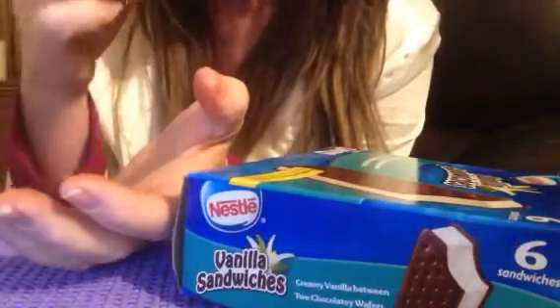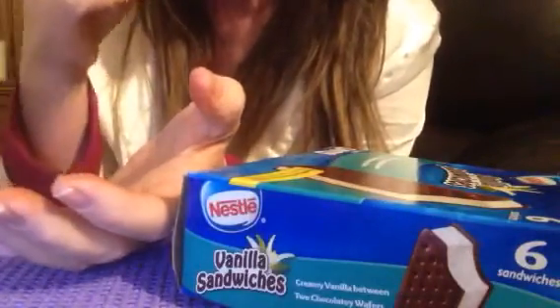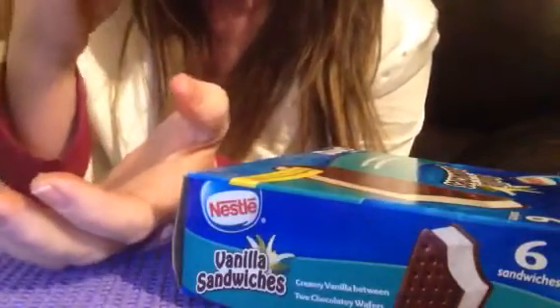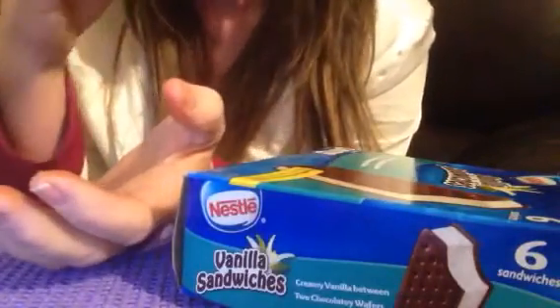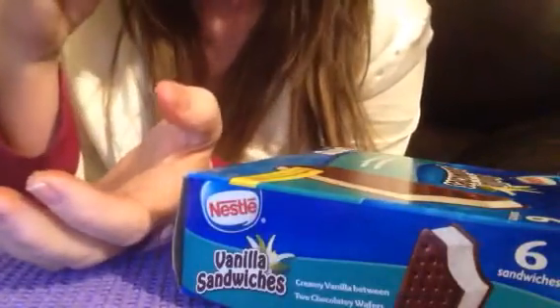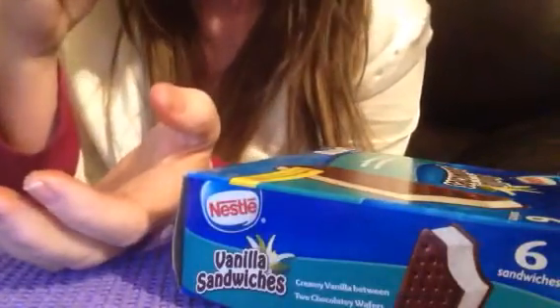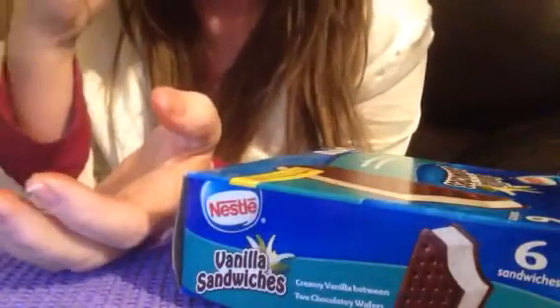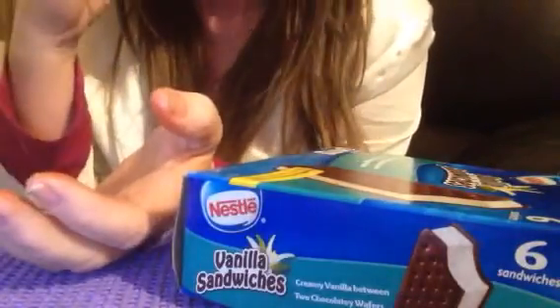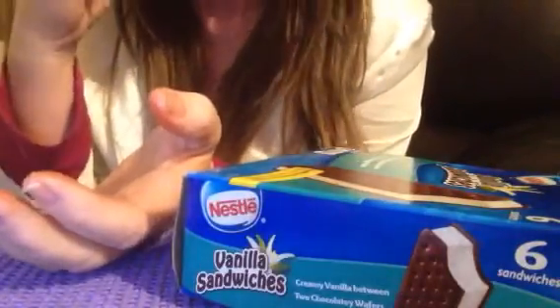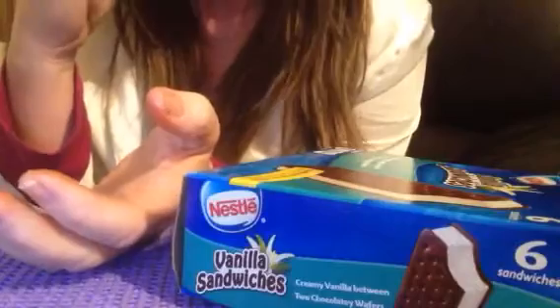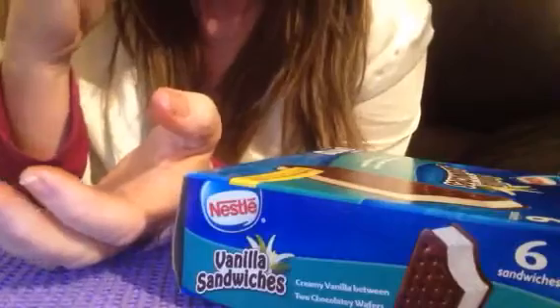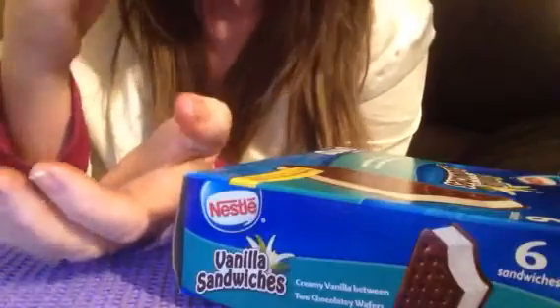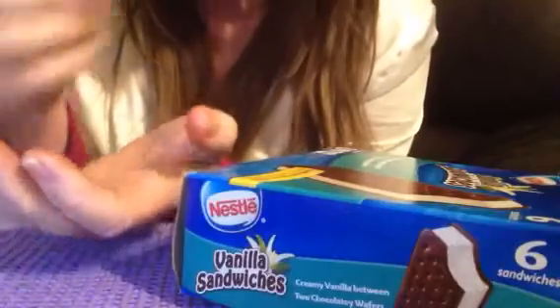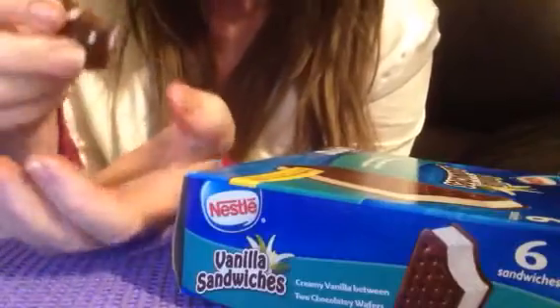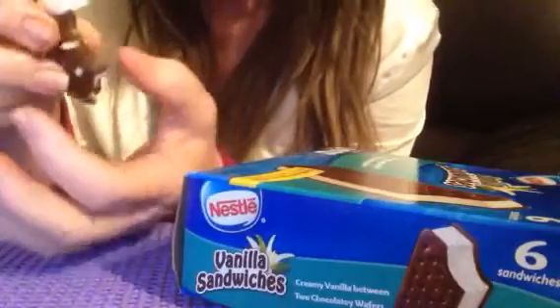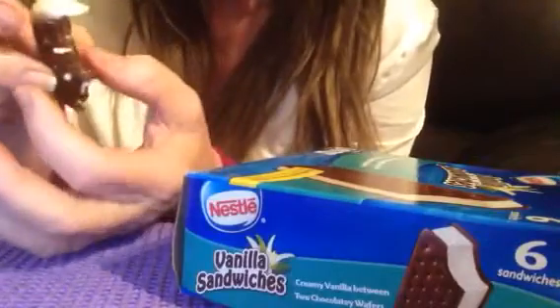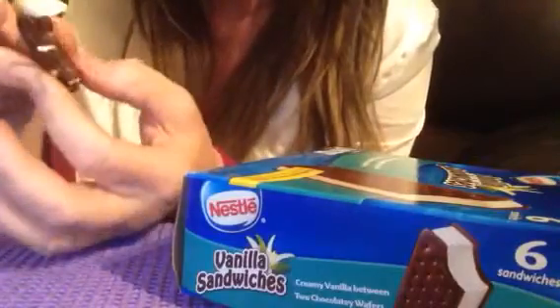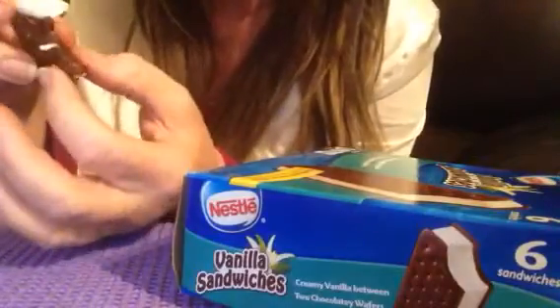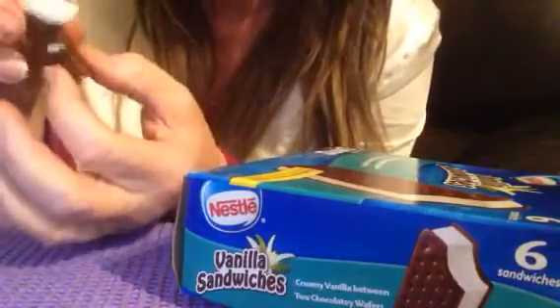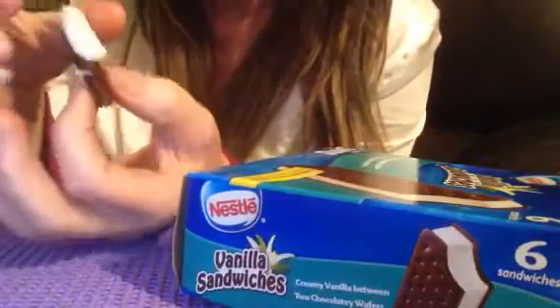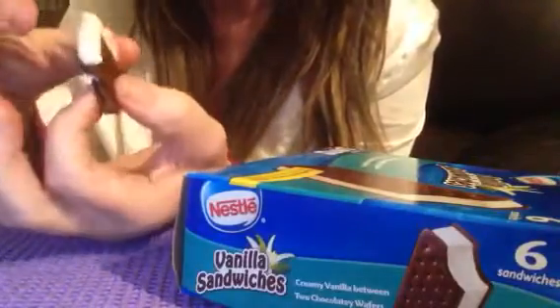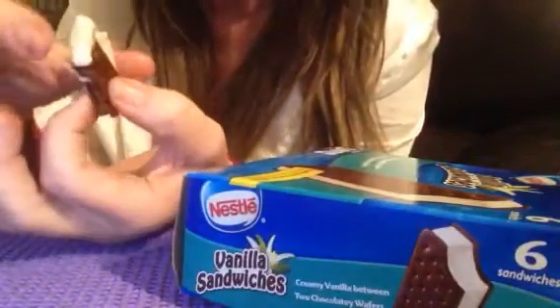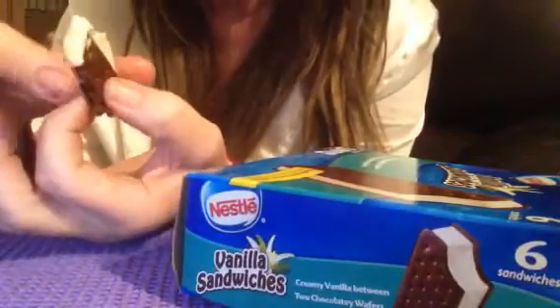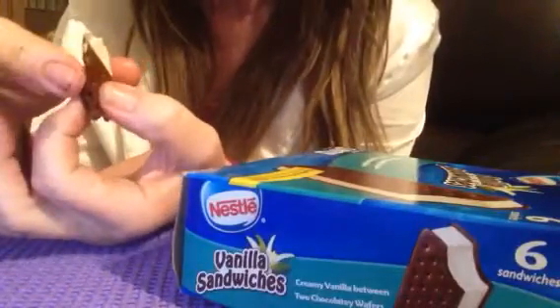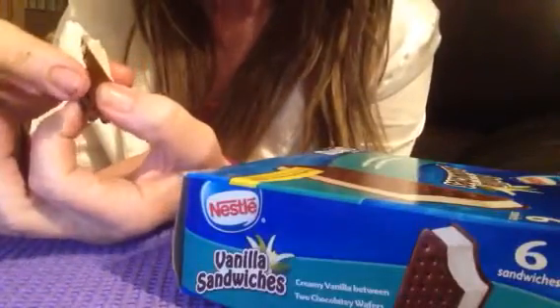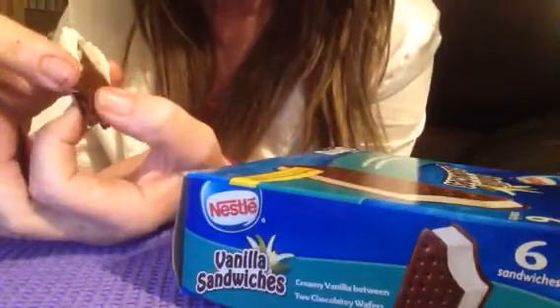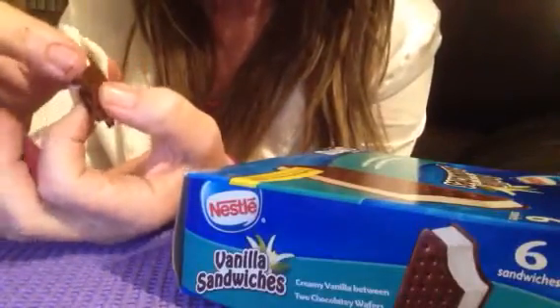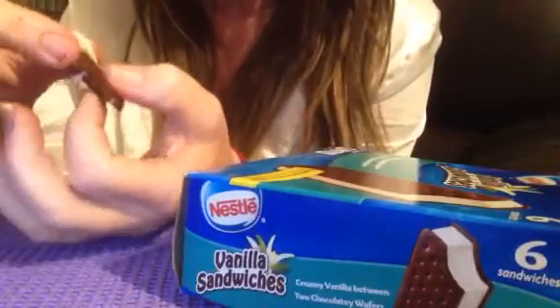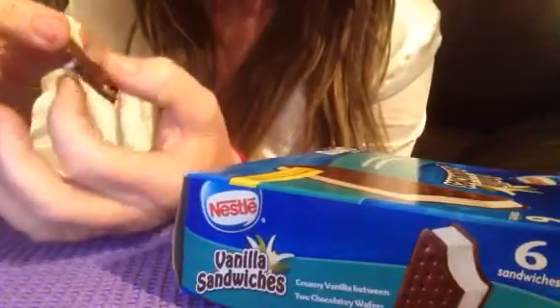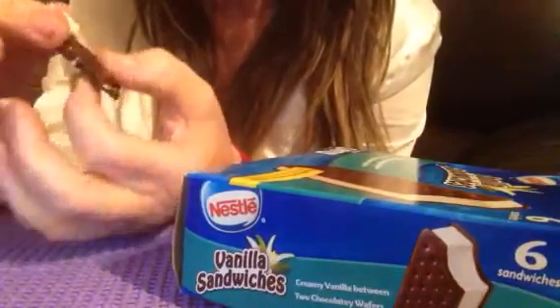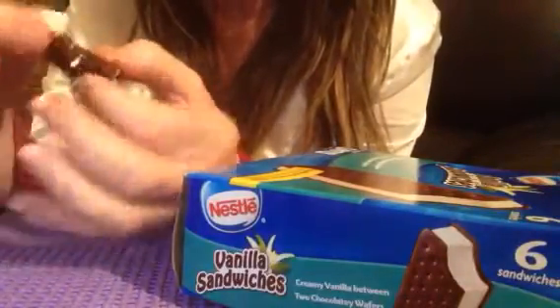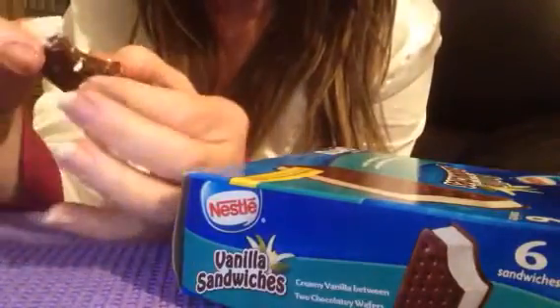These are delicious. I'll give you more information as soon as I'm done.